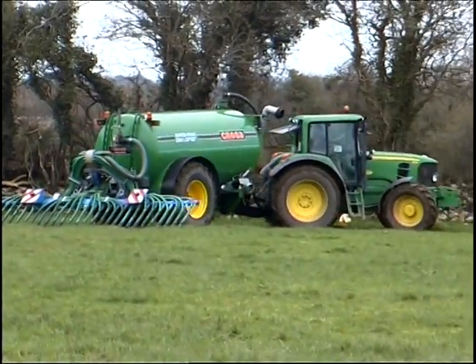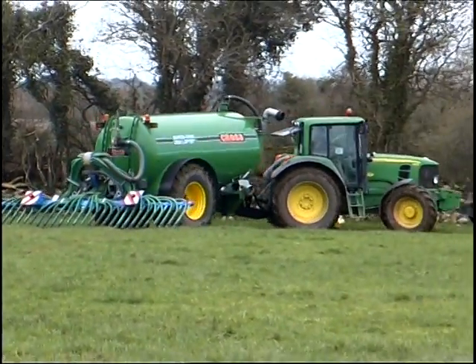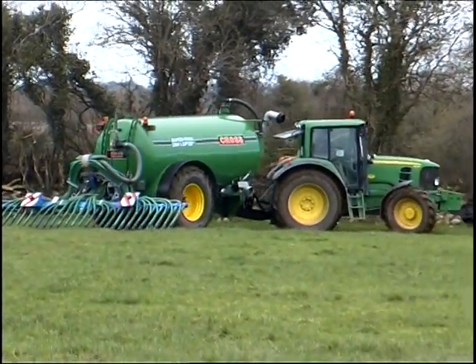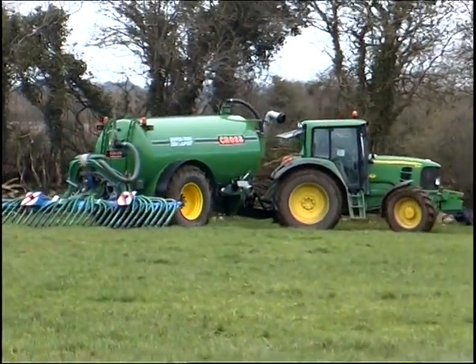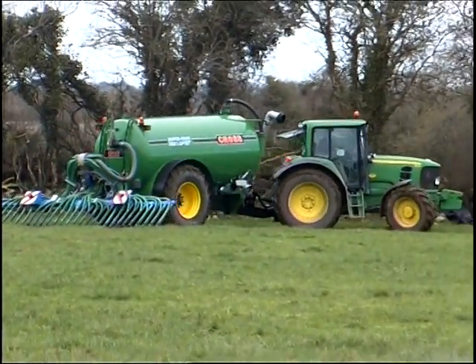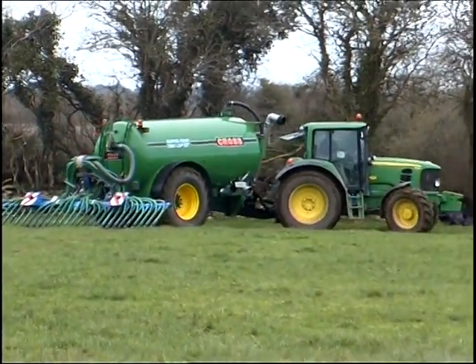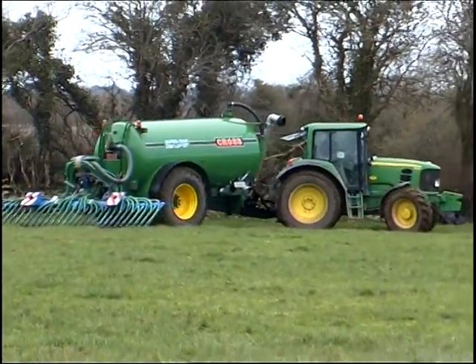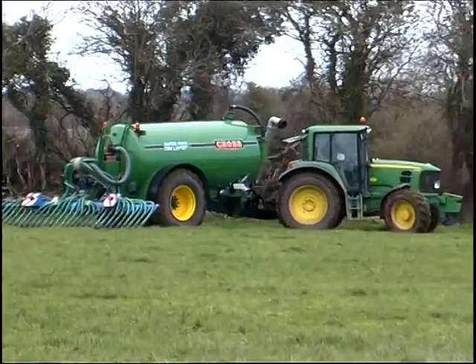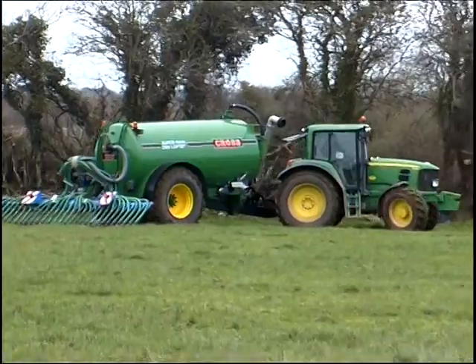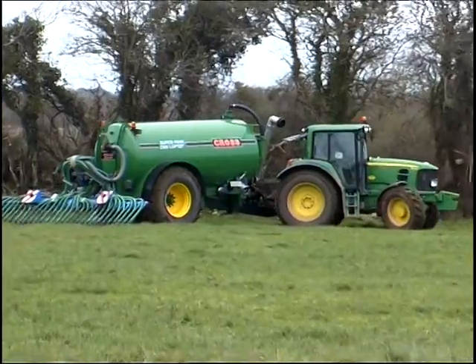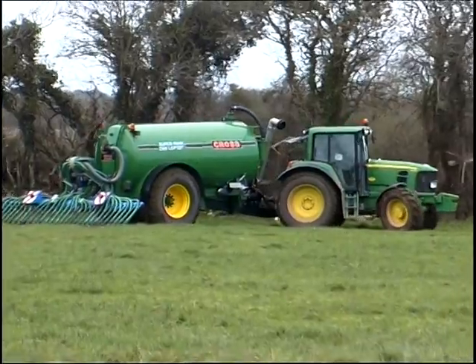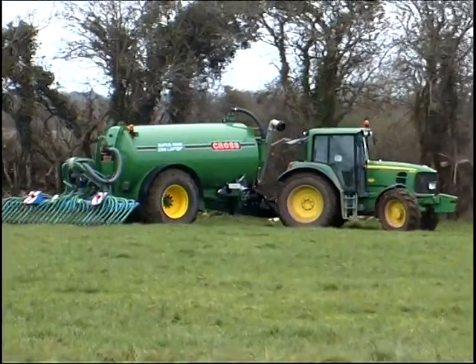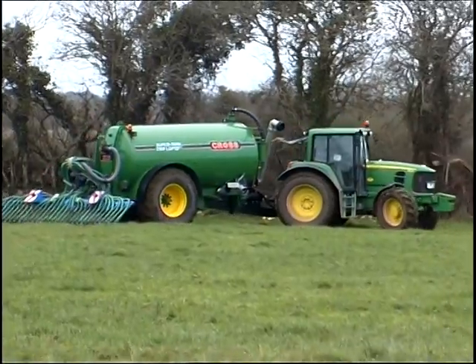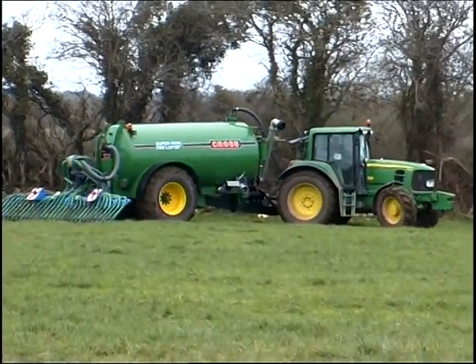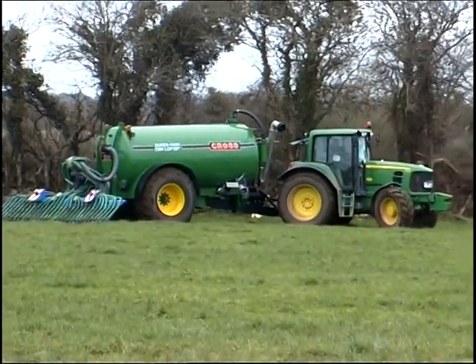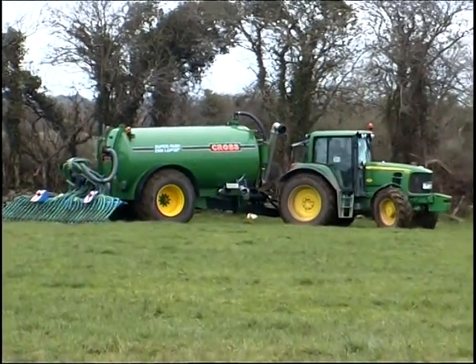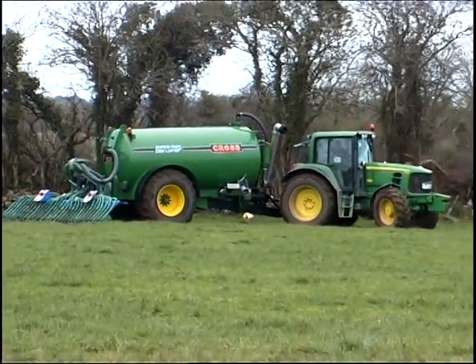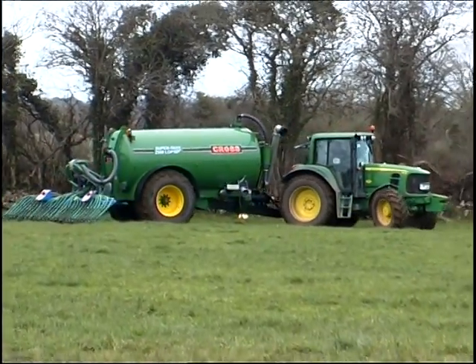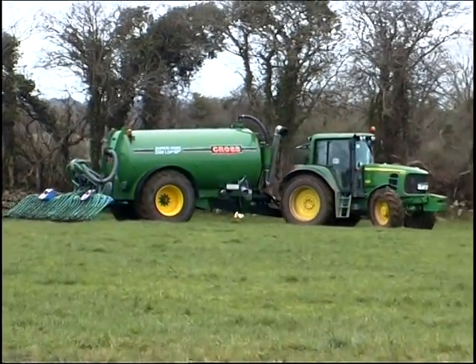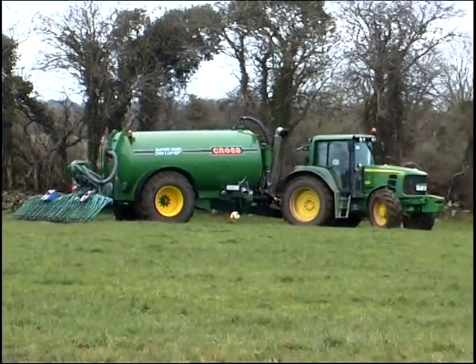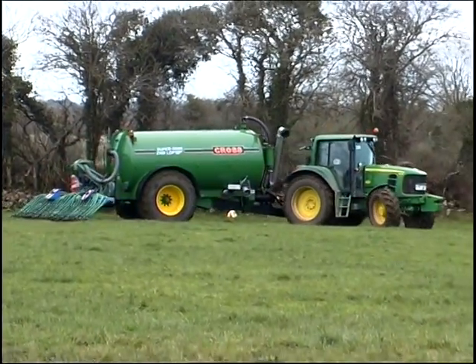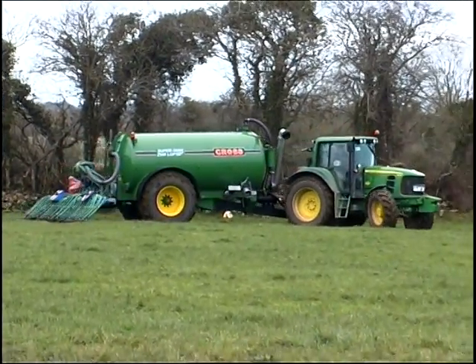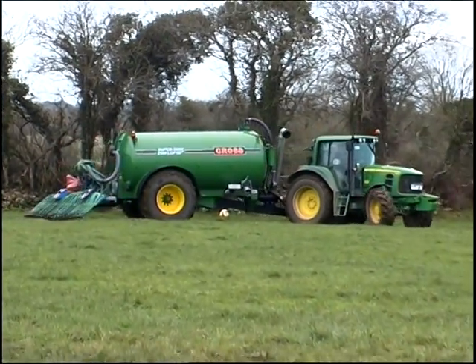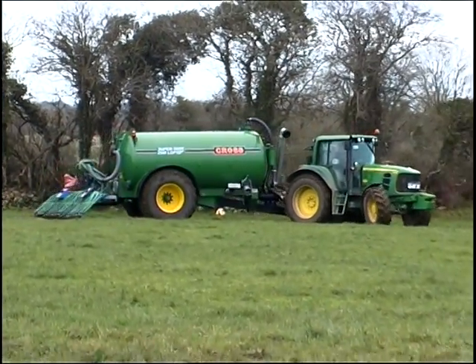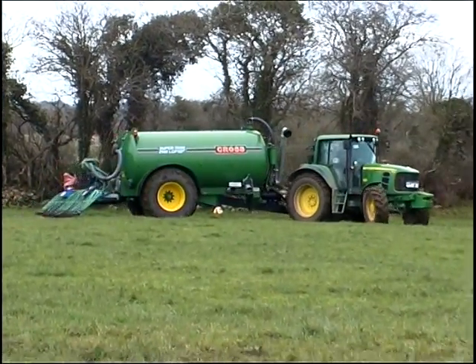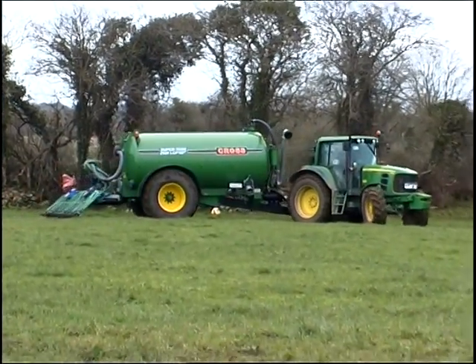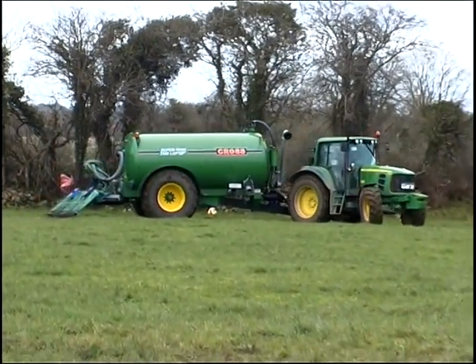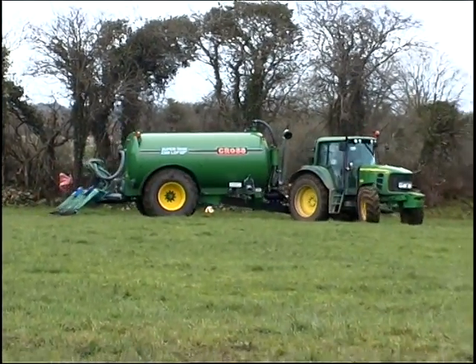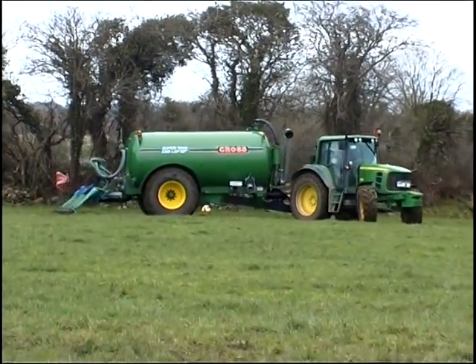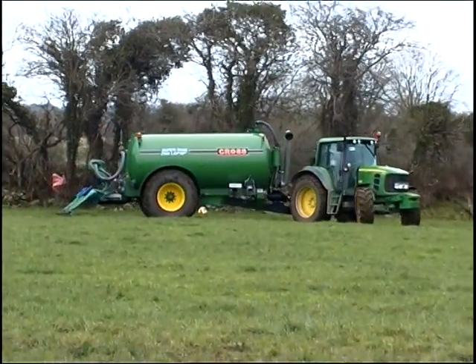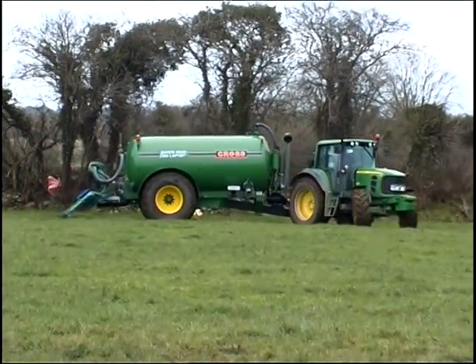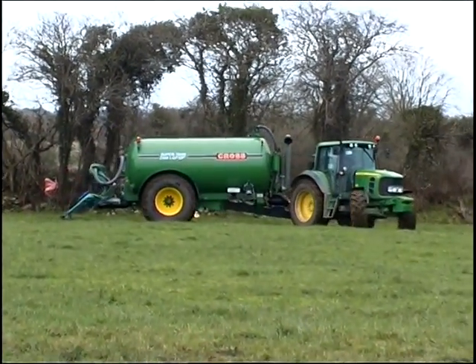Cross Agricultural Engineering — it's the obvious choice.